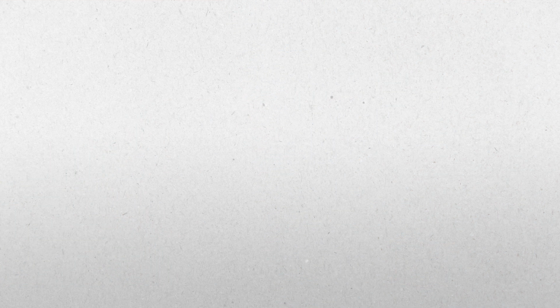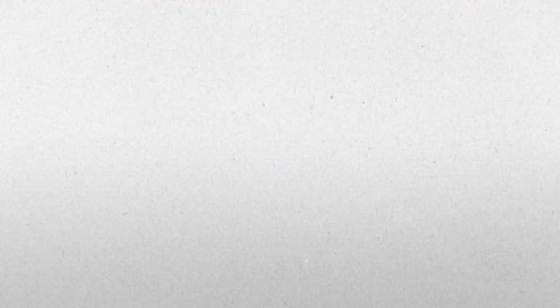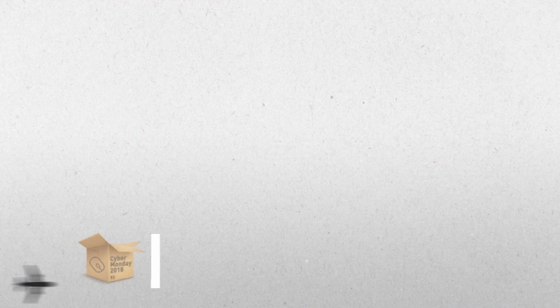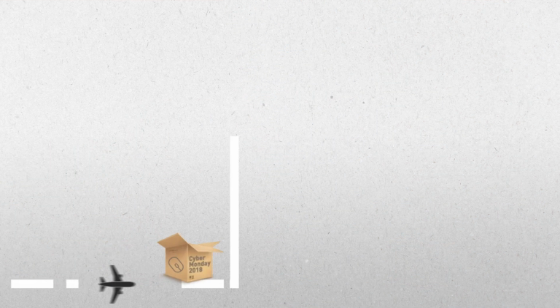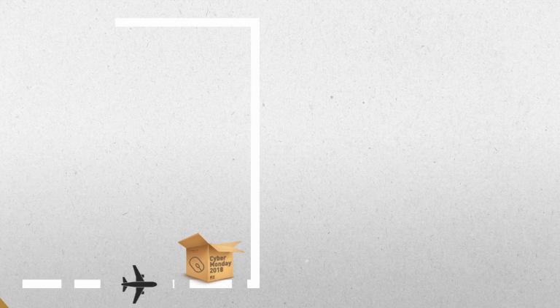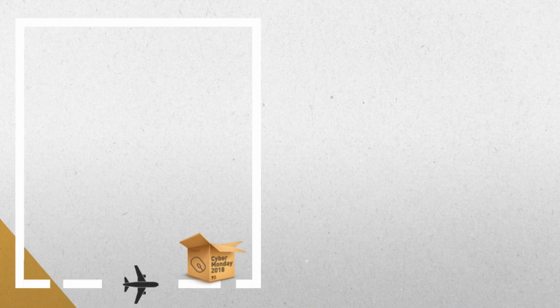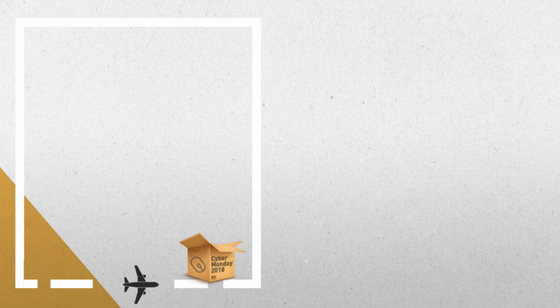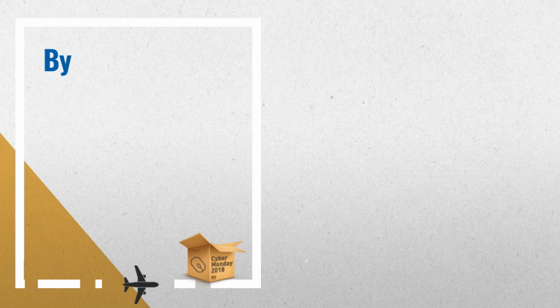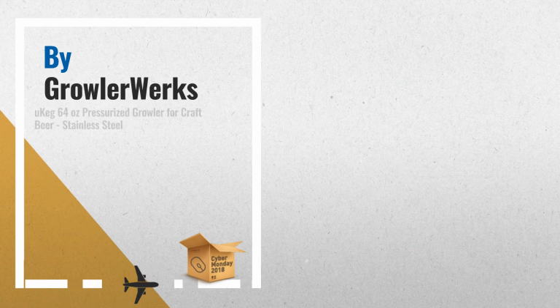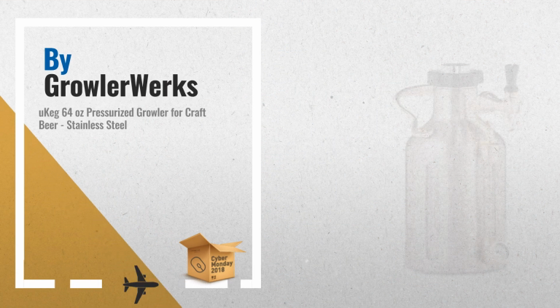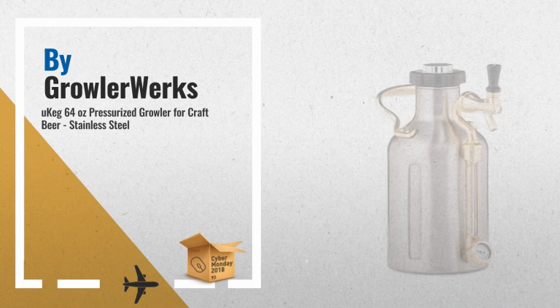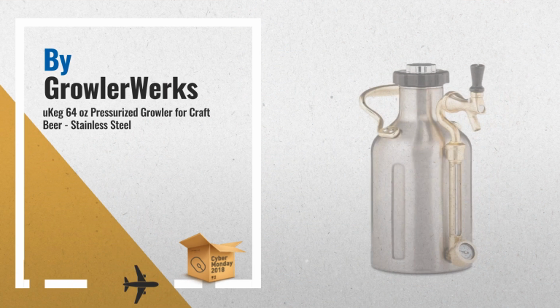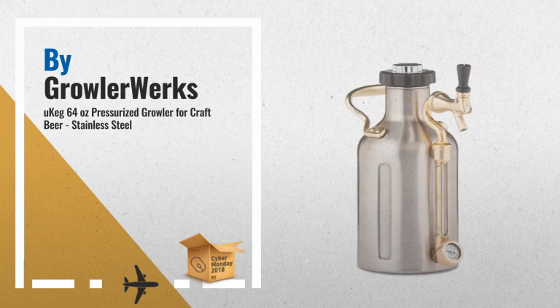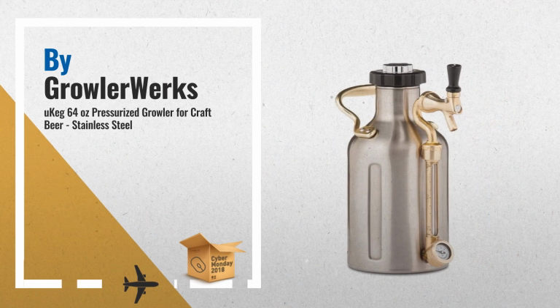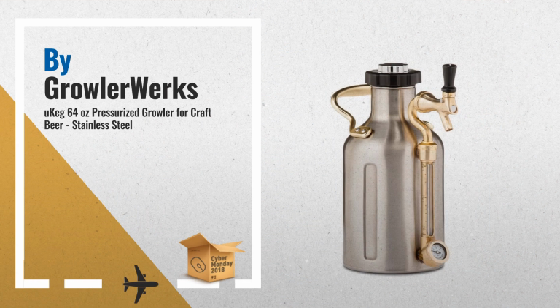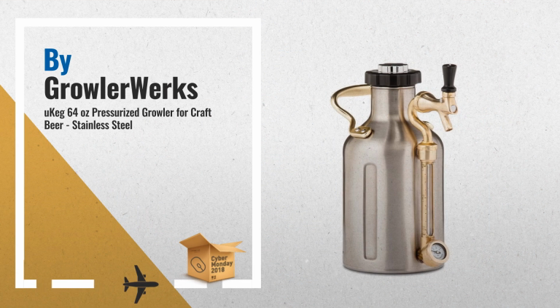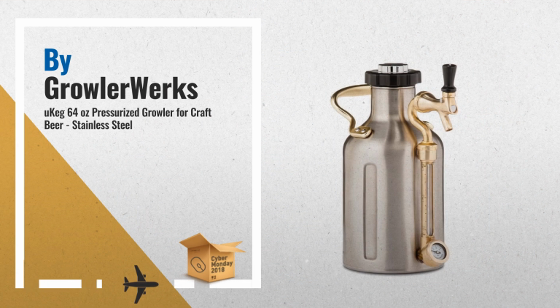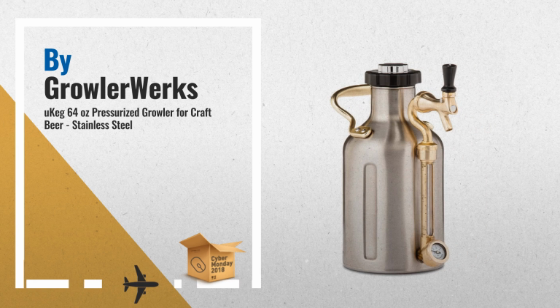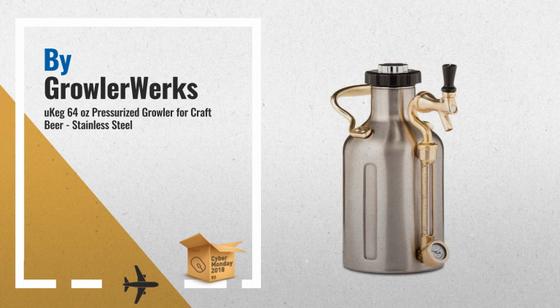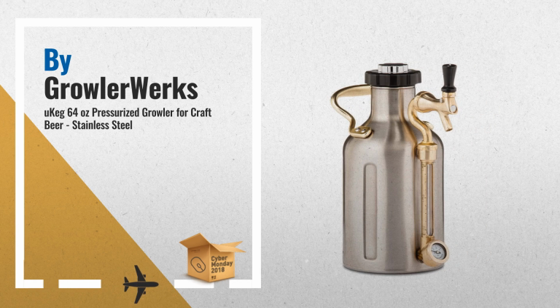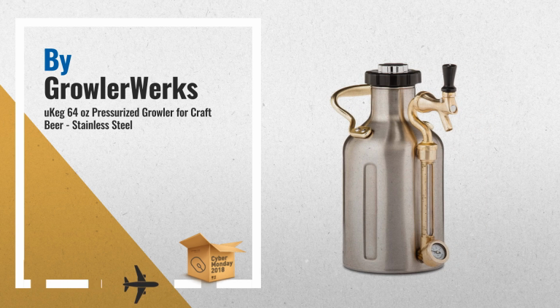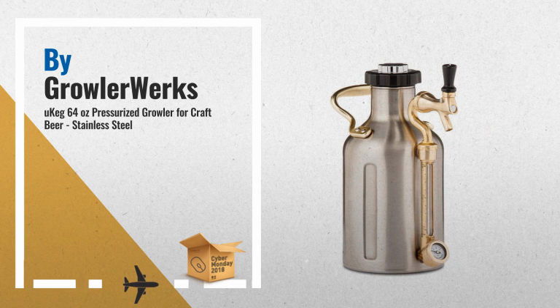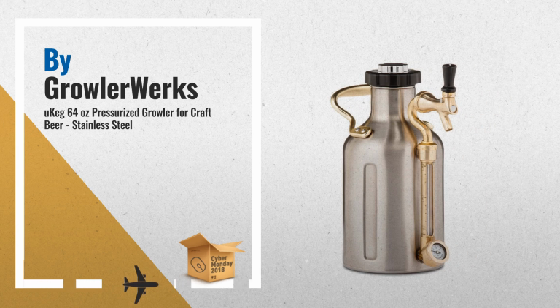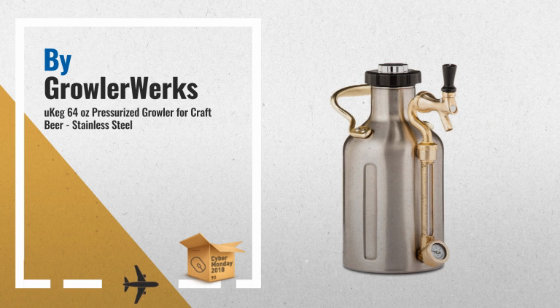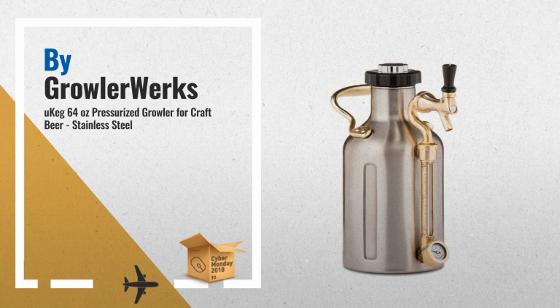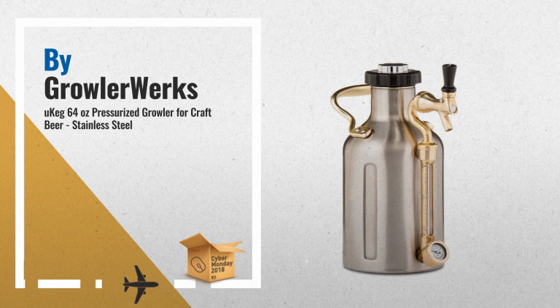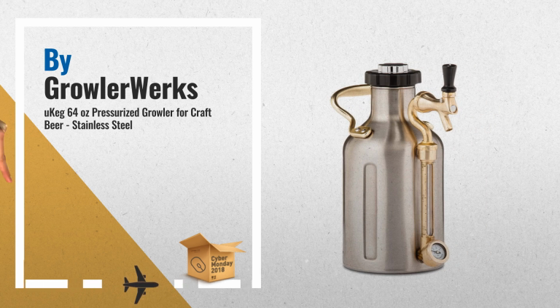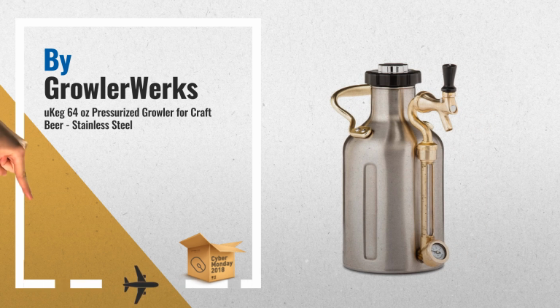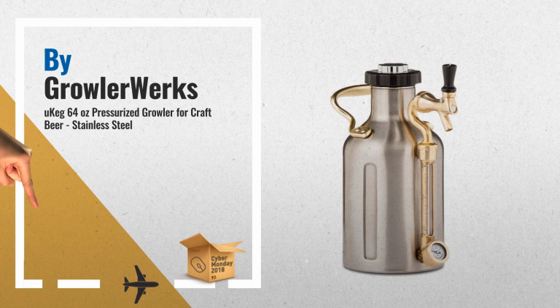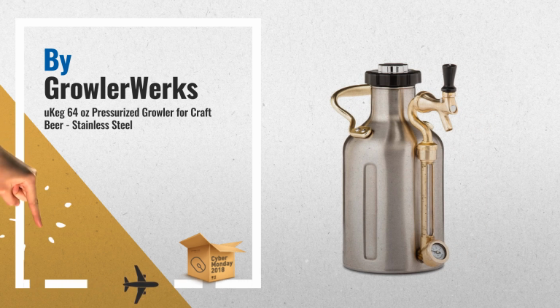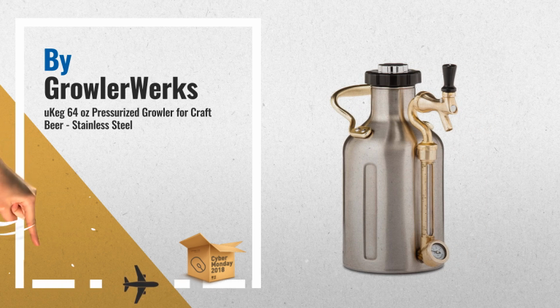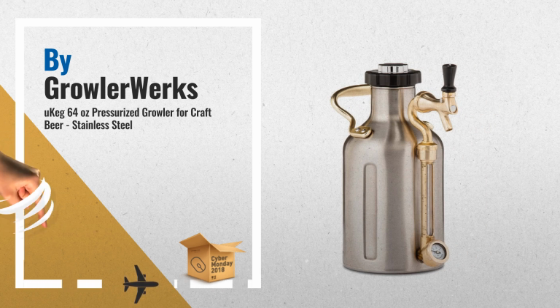Number 3: uKeg 64 oz Pressurized Growler for Craft Beer, Stainless Steel.